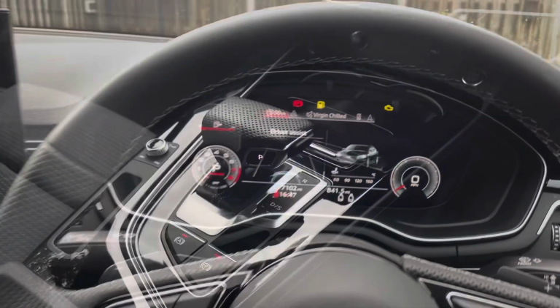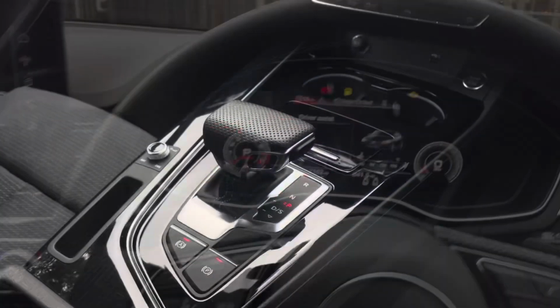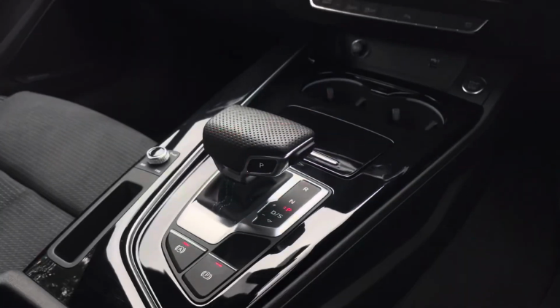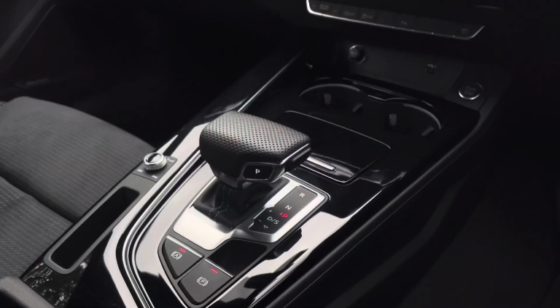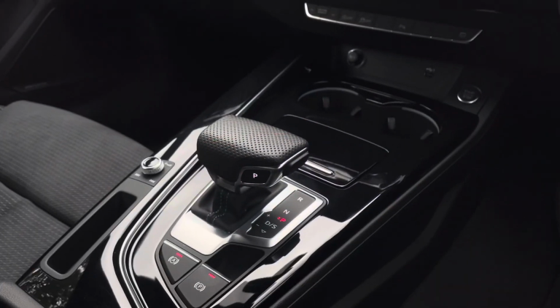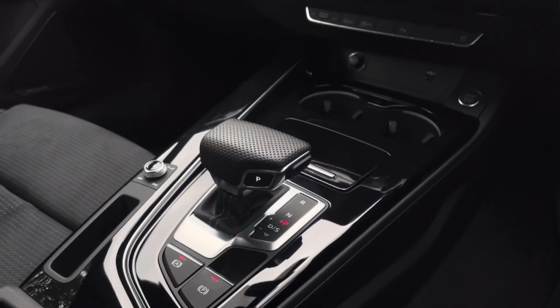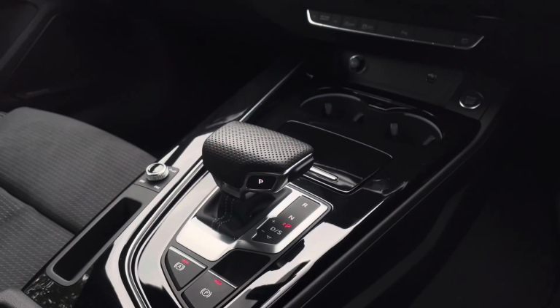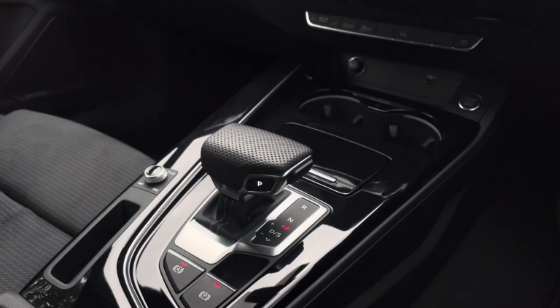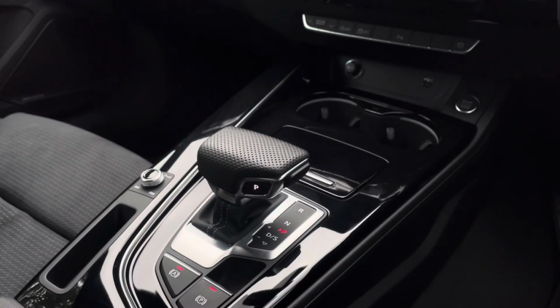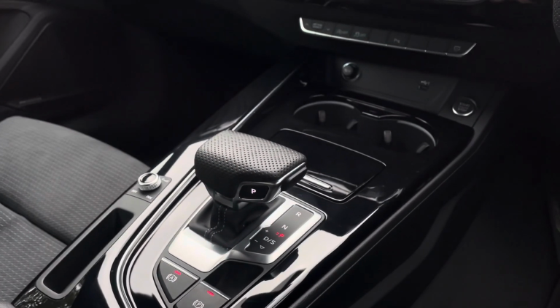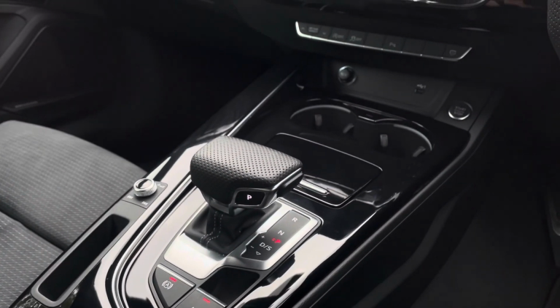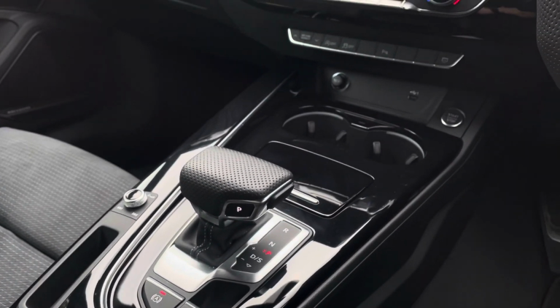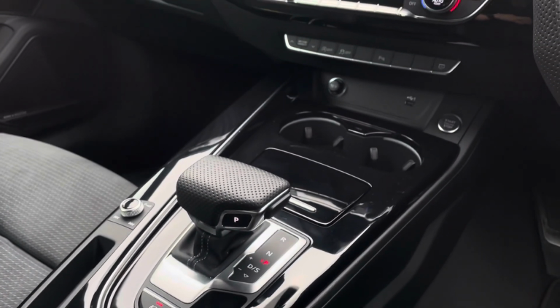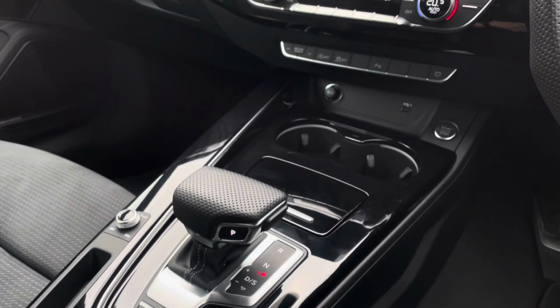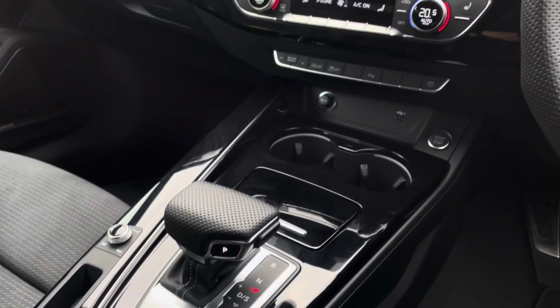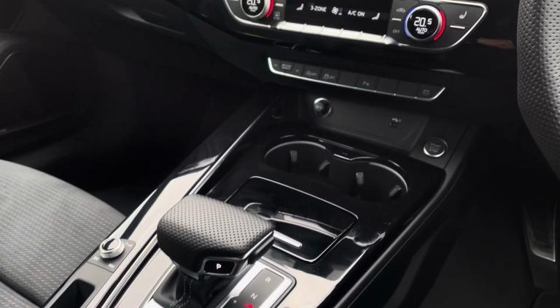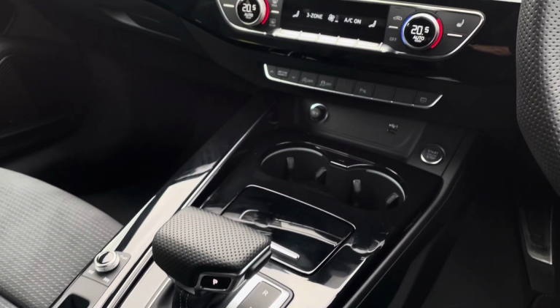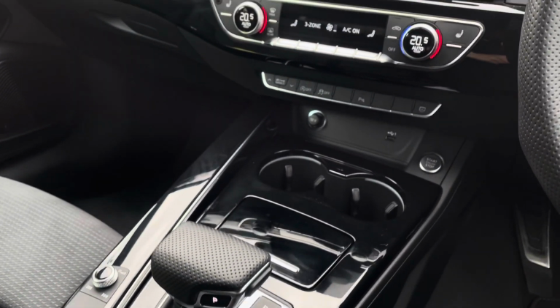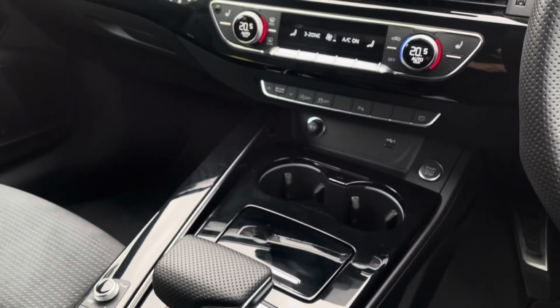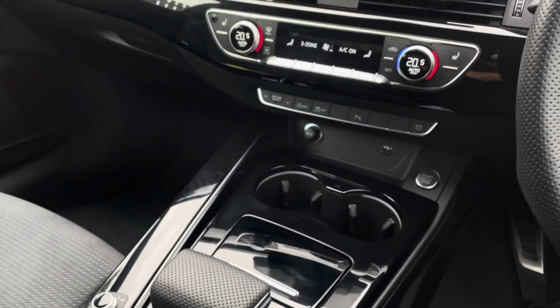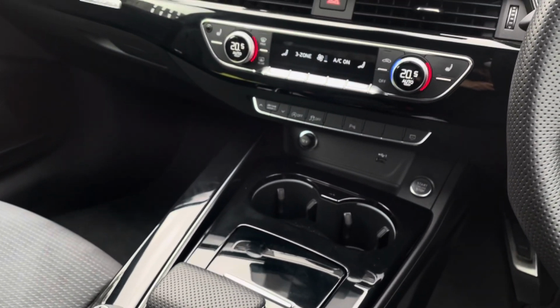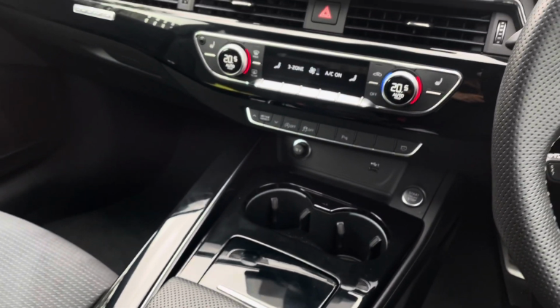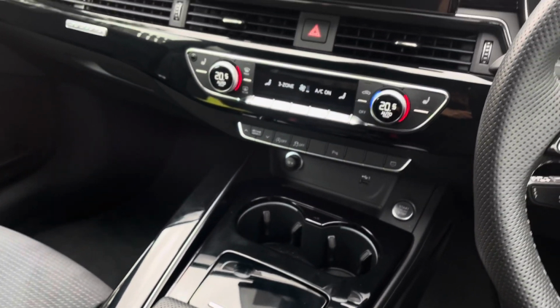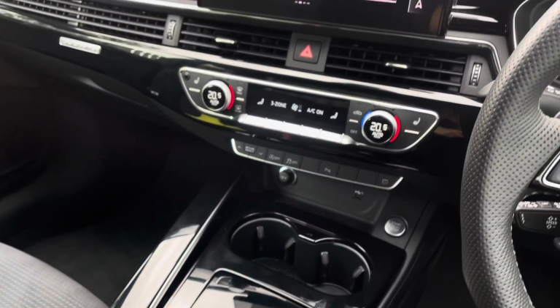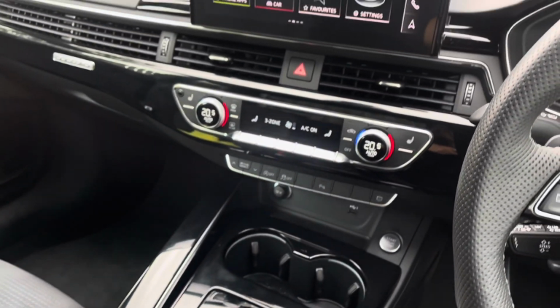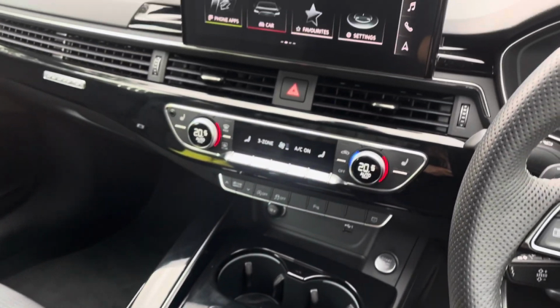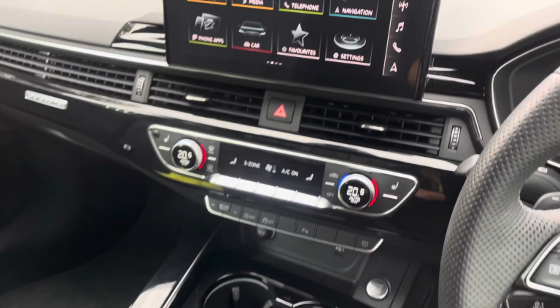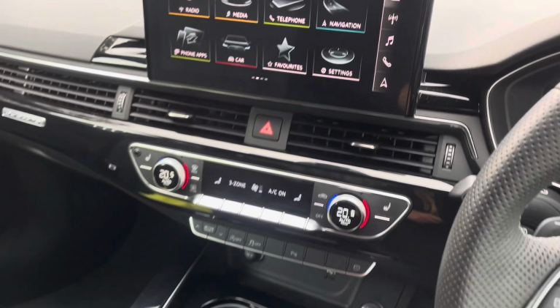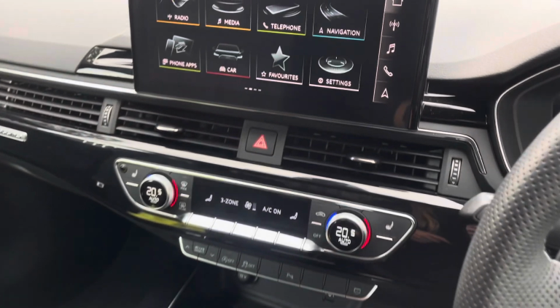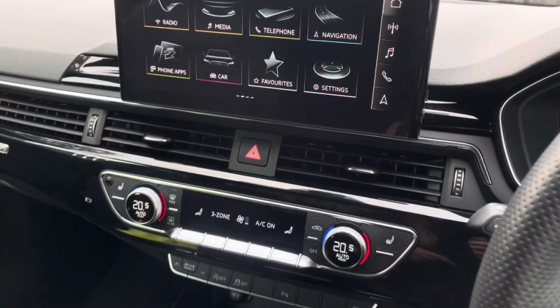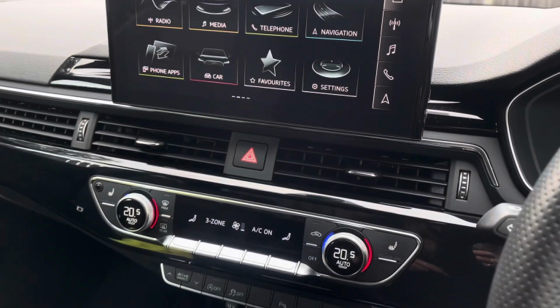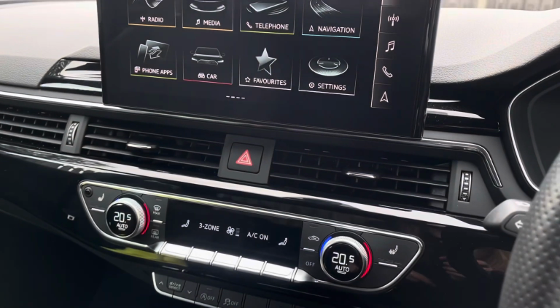The centre console contains the vehicle's automatic hill-hold assist and seven-speed automatic gear selector.